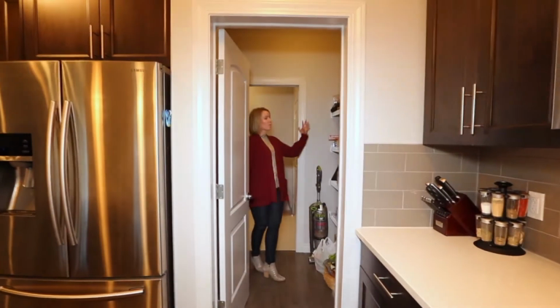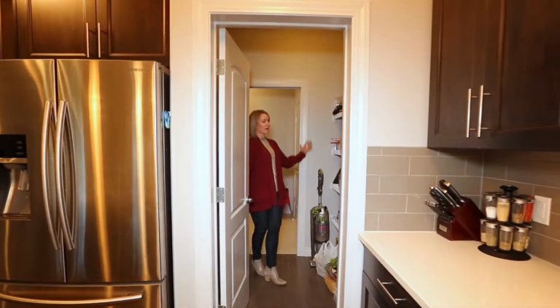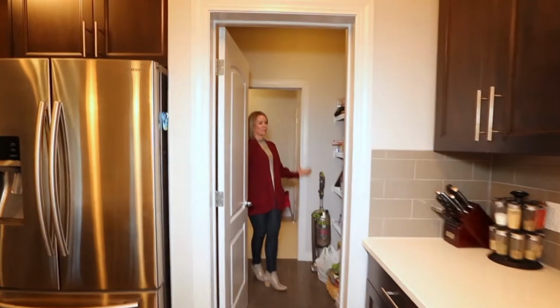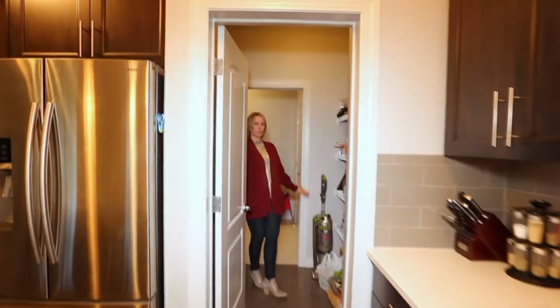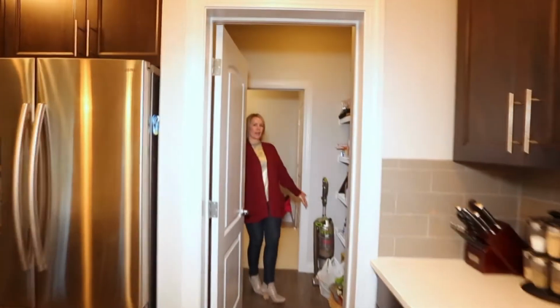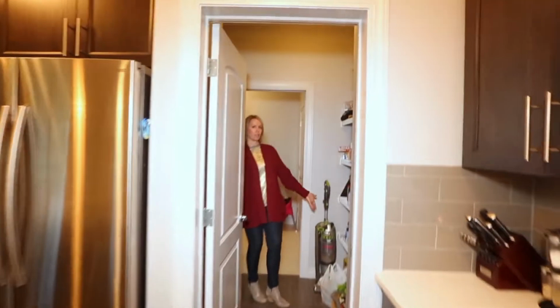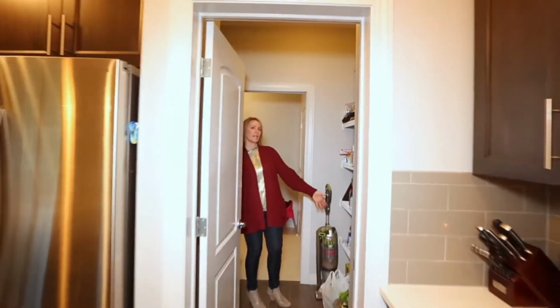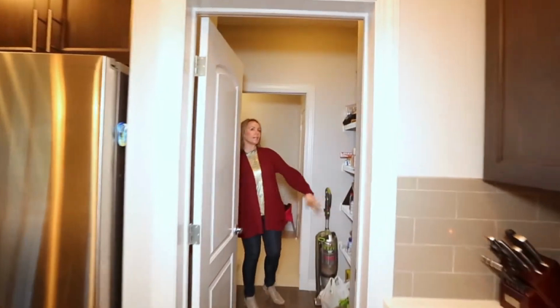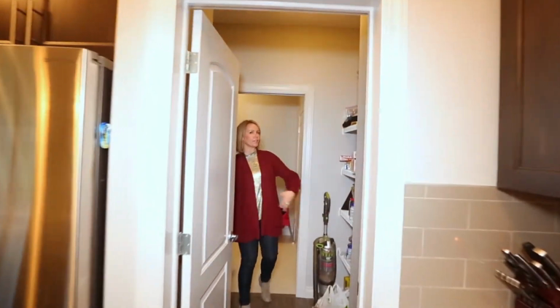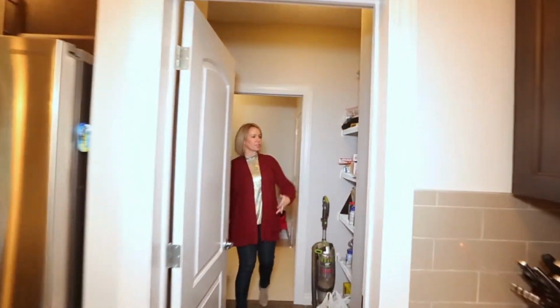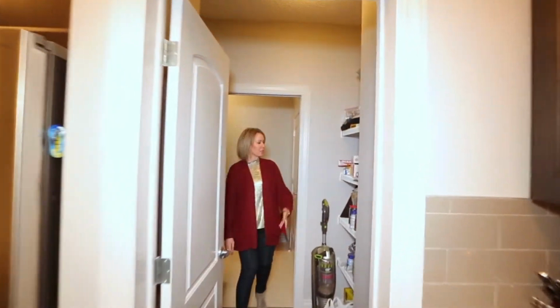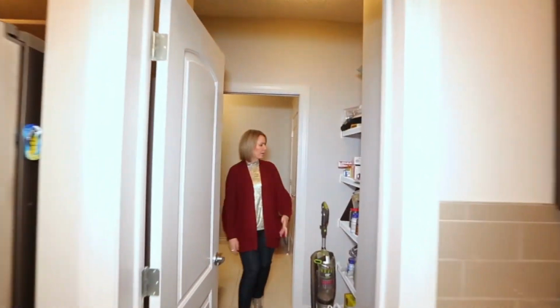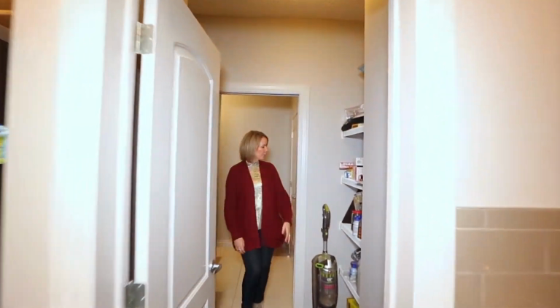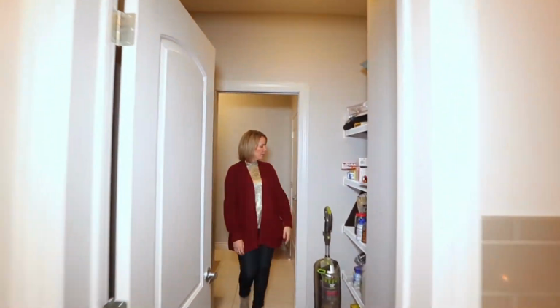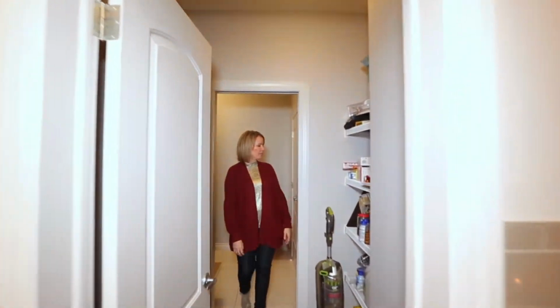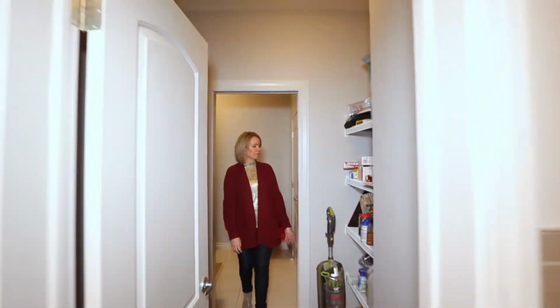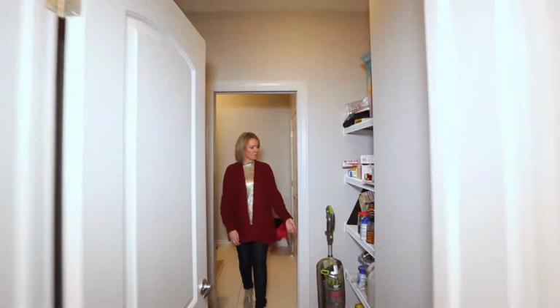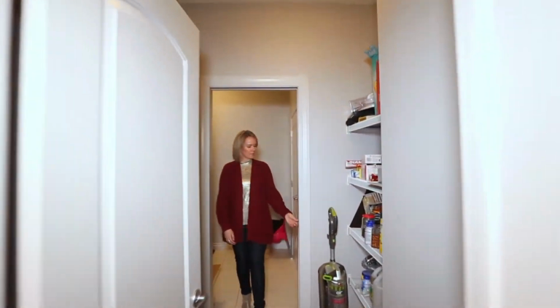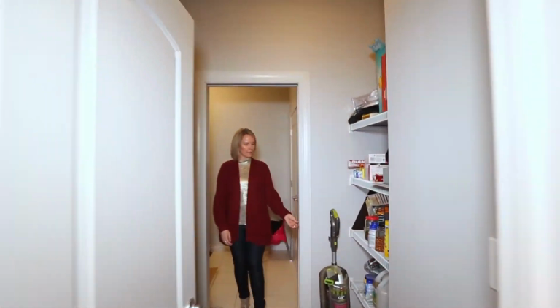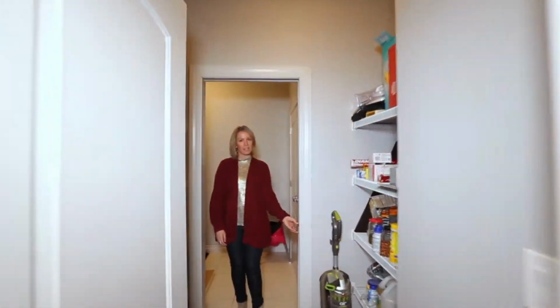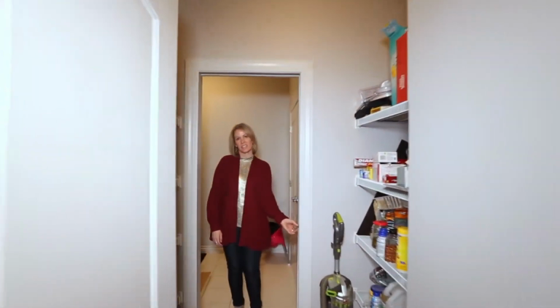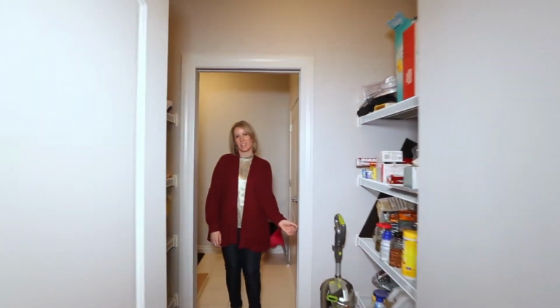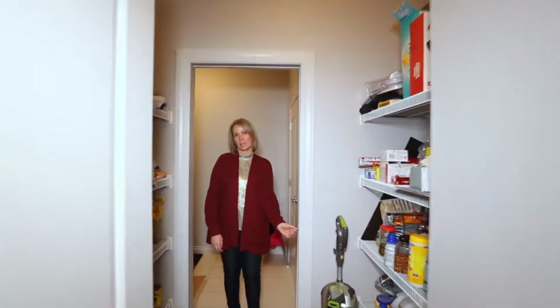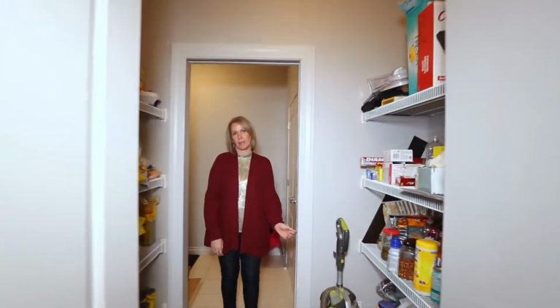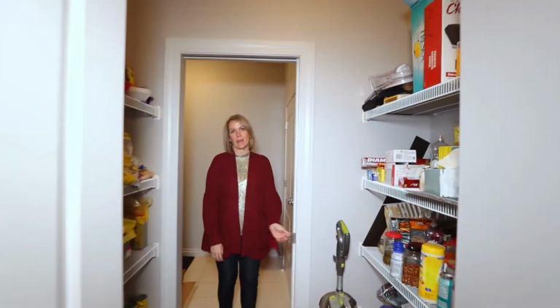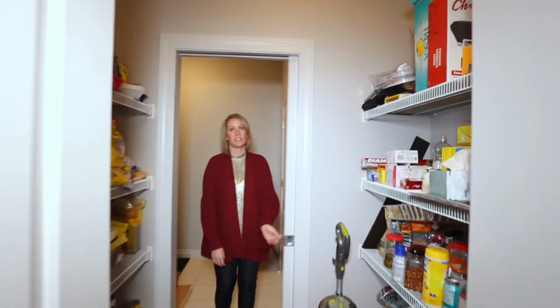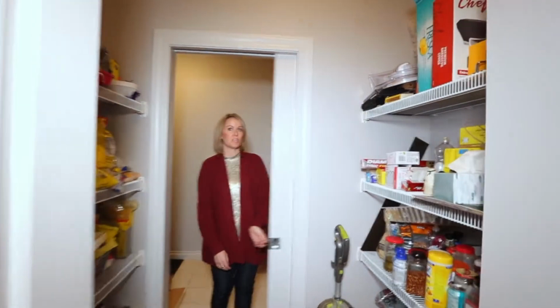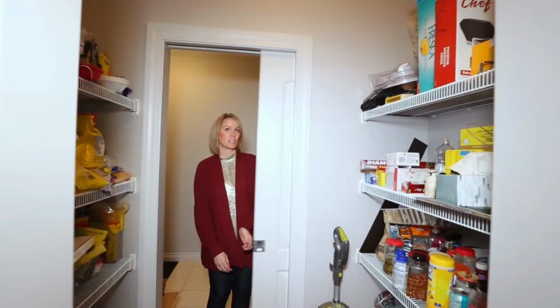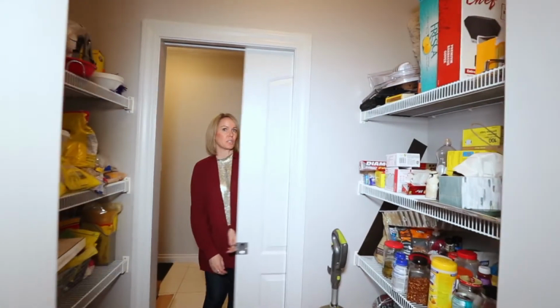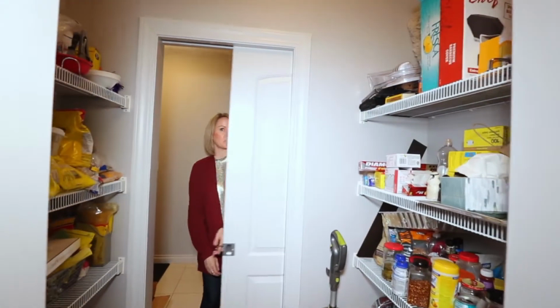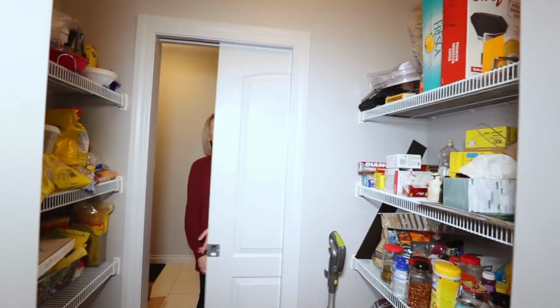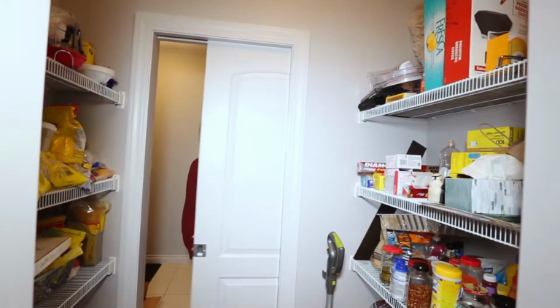And number three, a walk-through pantry into your mudroom. And if you're feeling like you just kind of made a mess, you can just close the door.